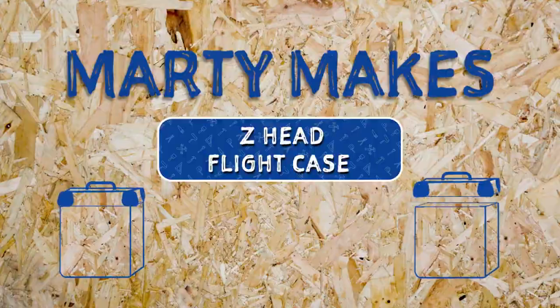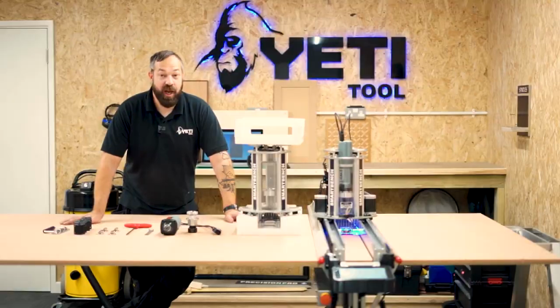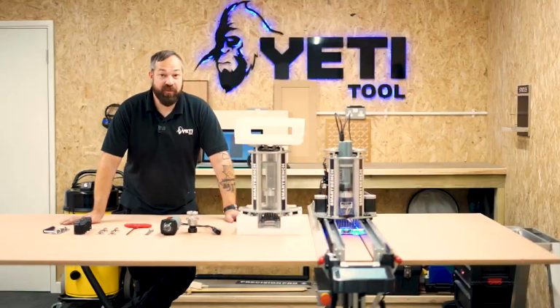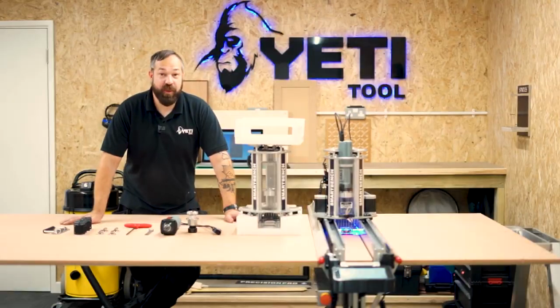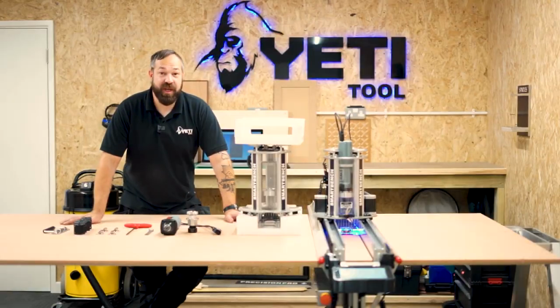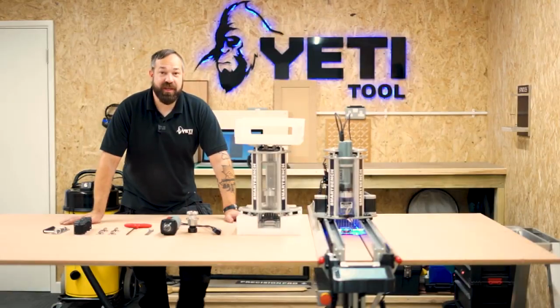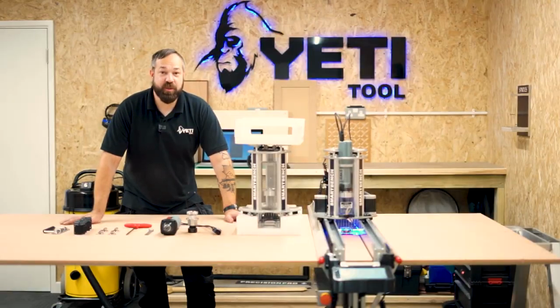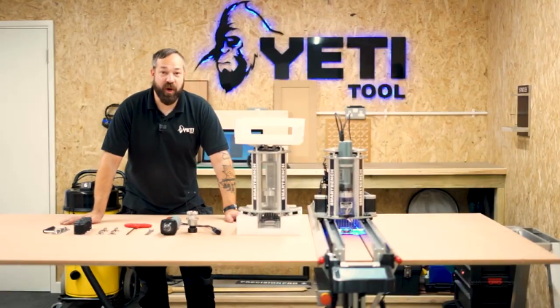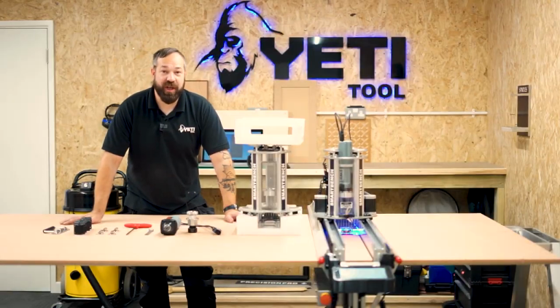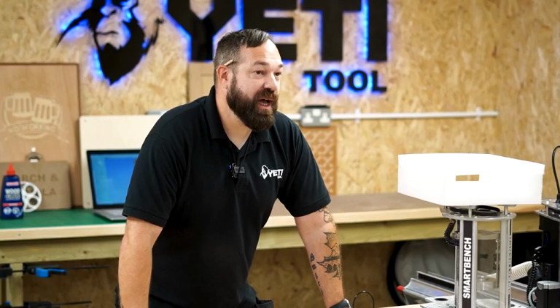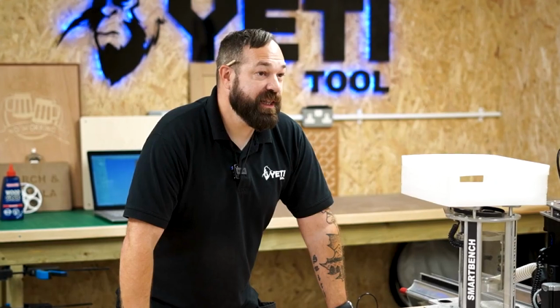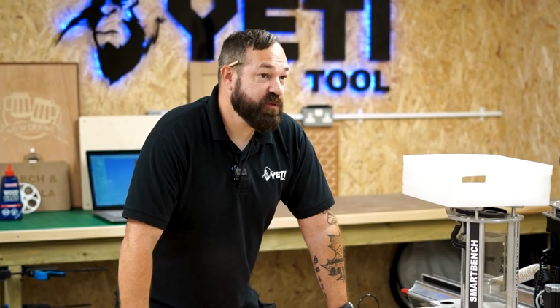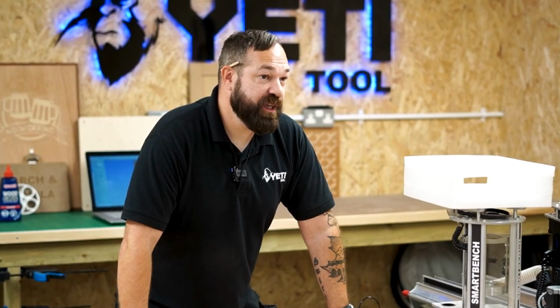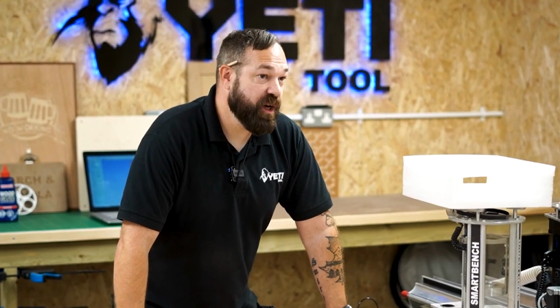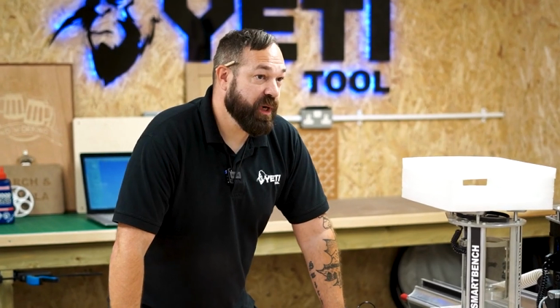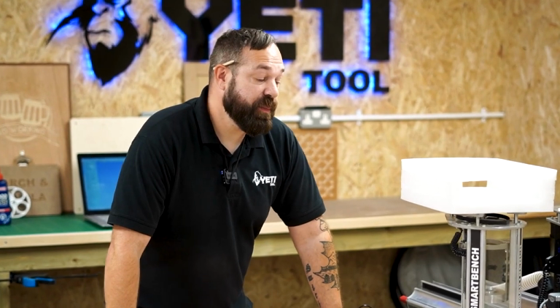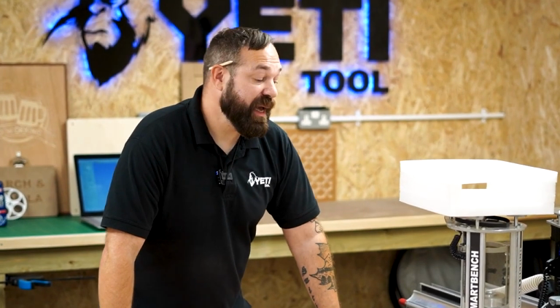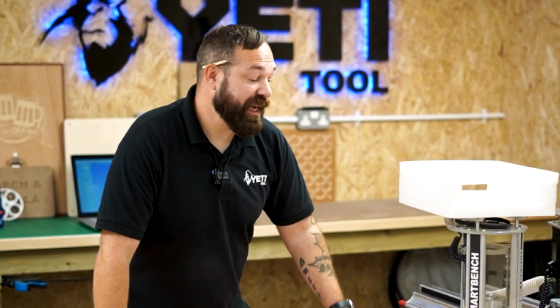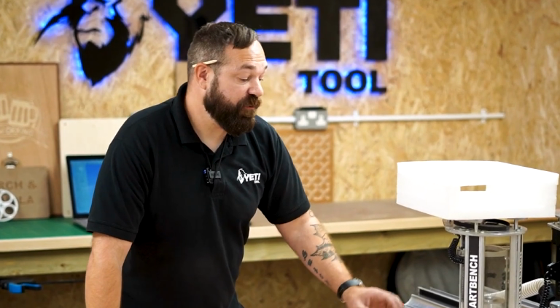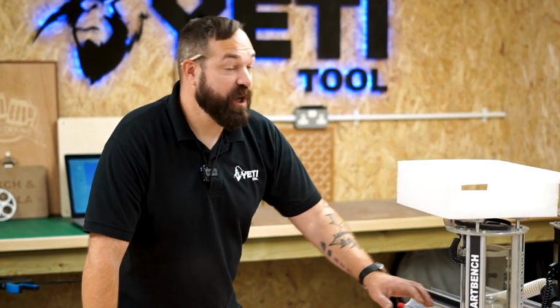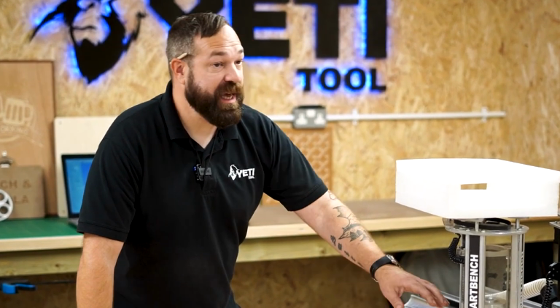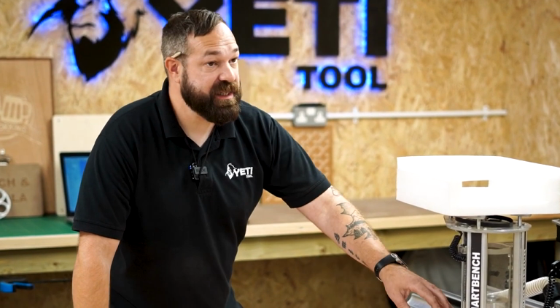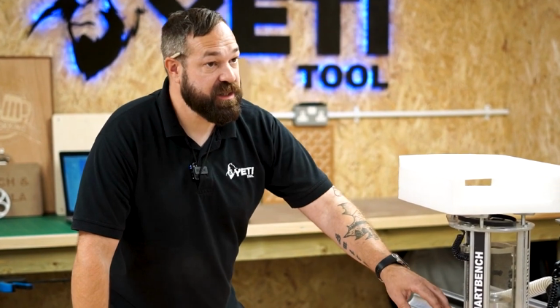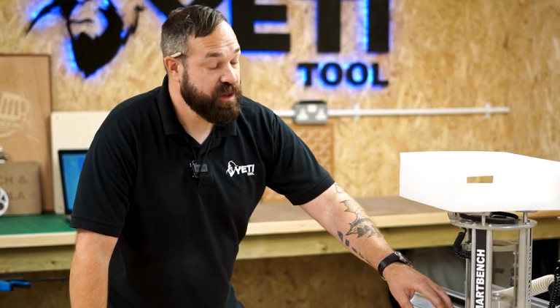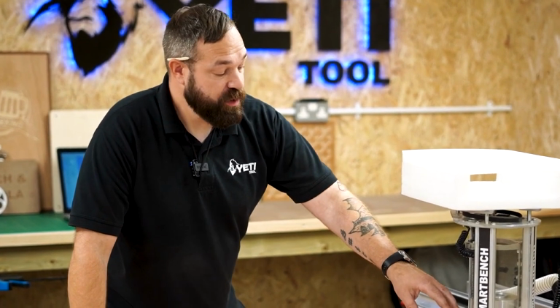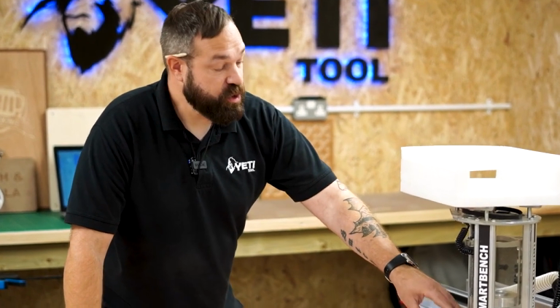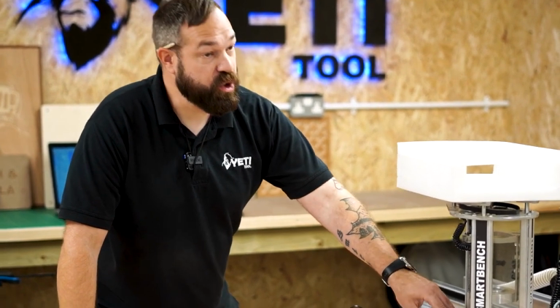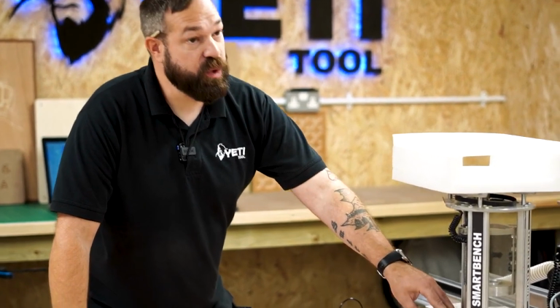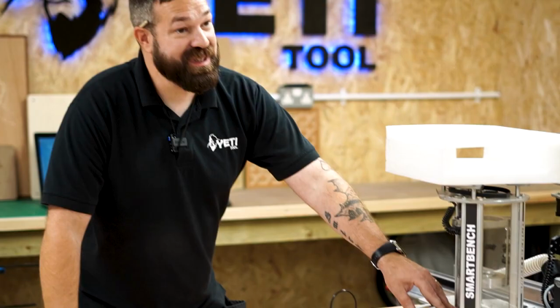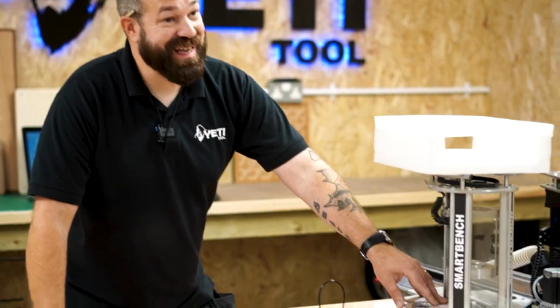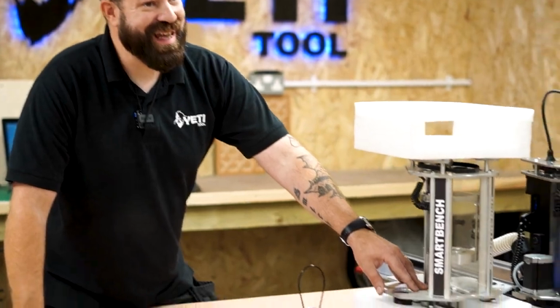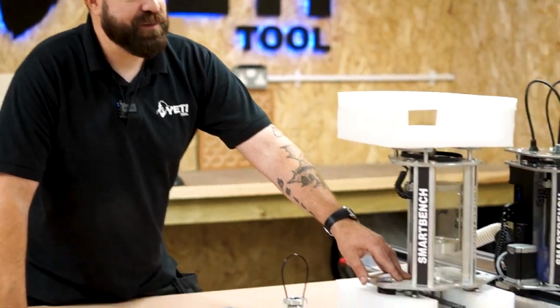Hello everybody, it's Marty. And in this video, we're going to be making a flight case to suit your Z-Head.